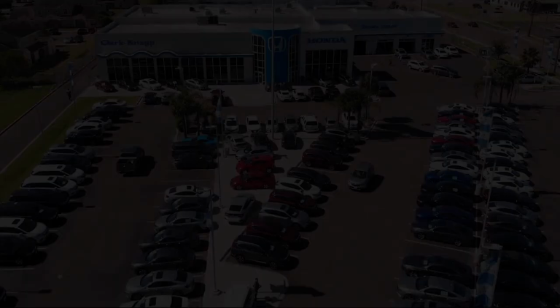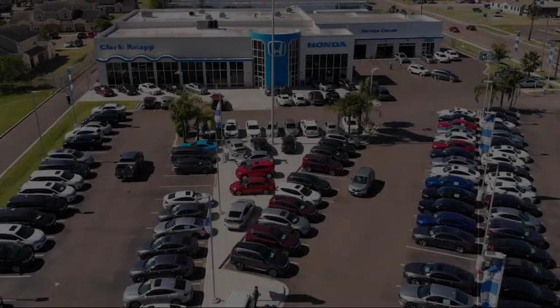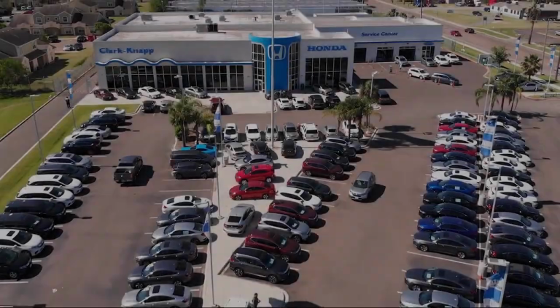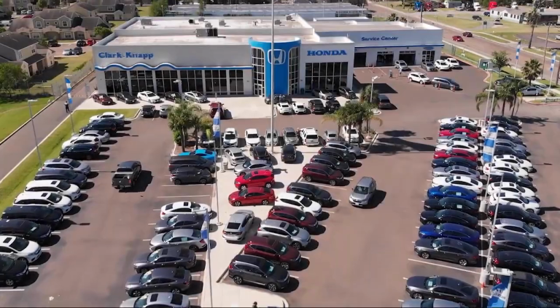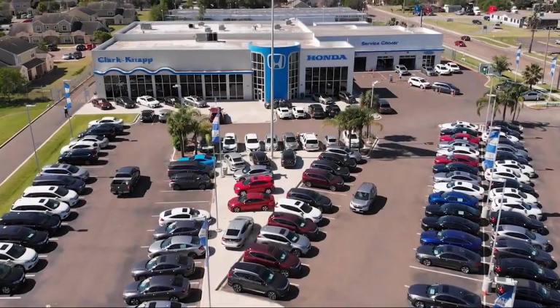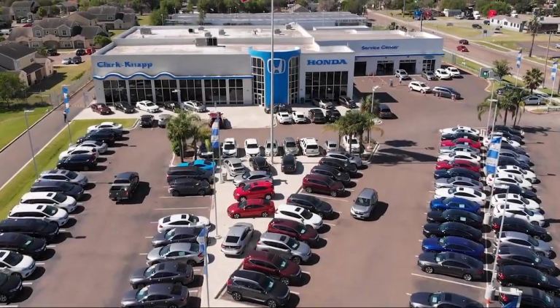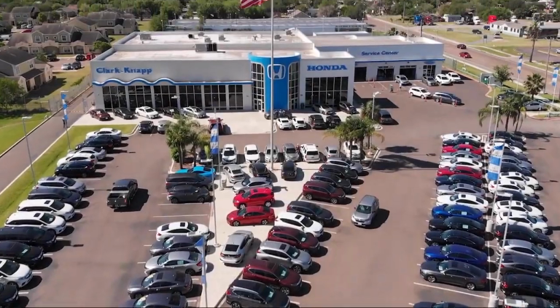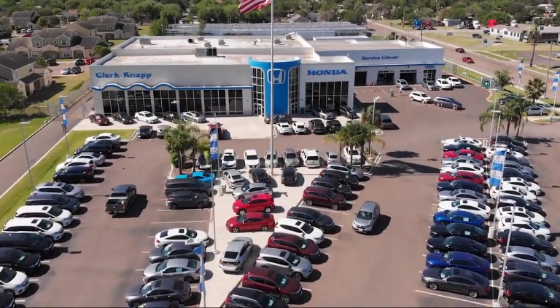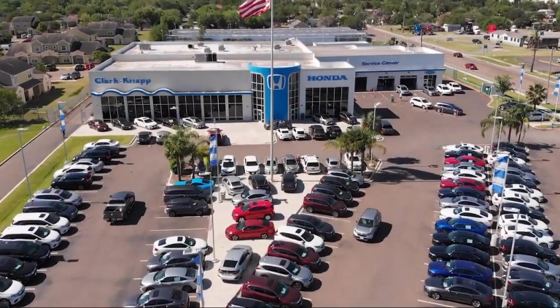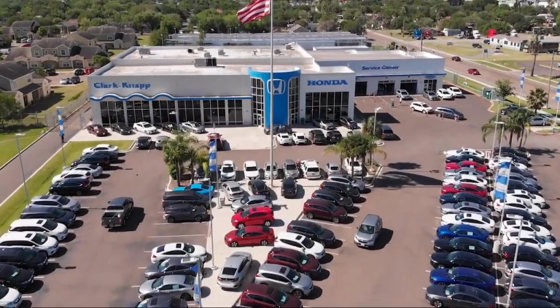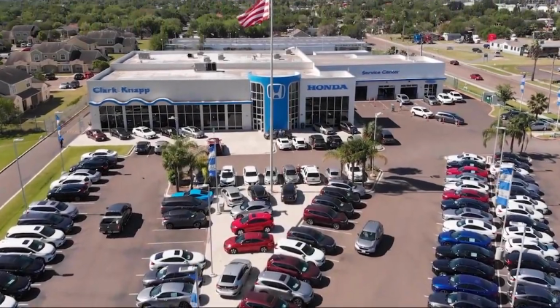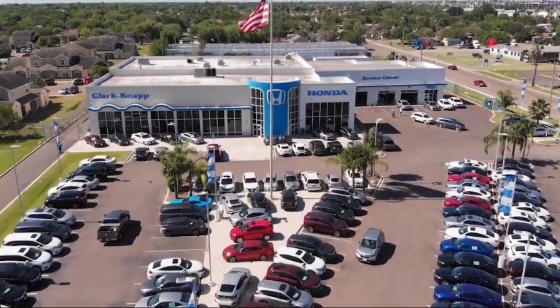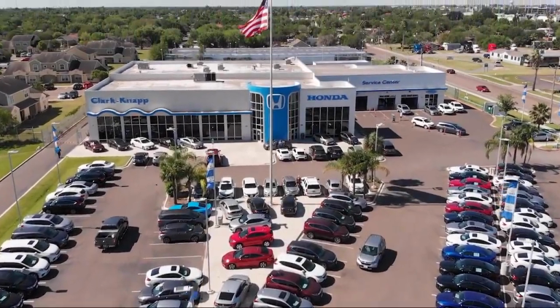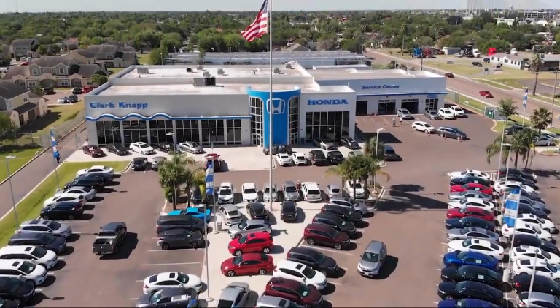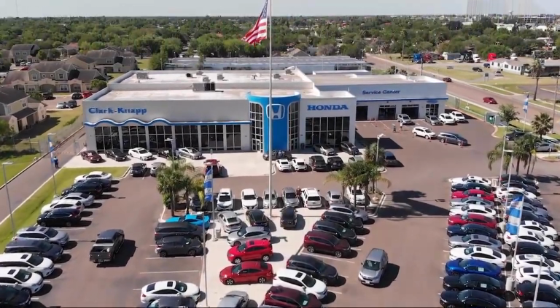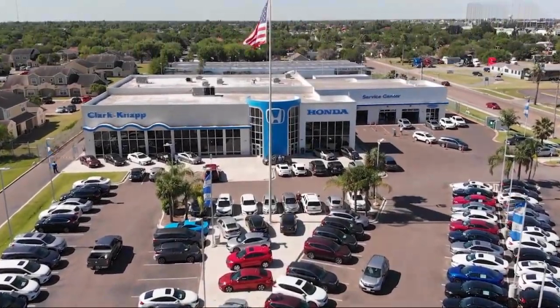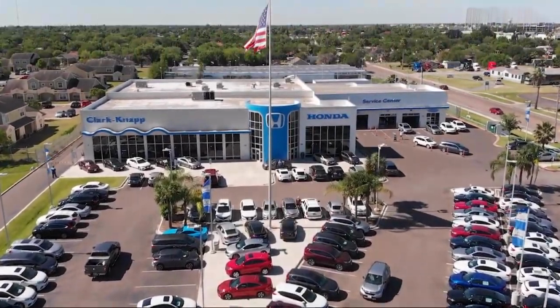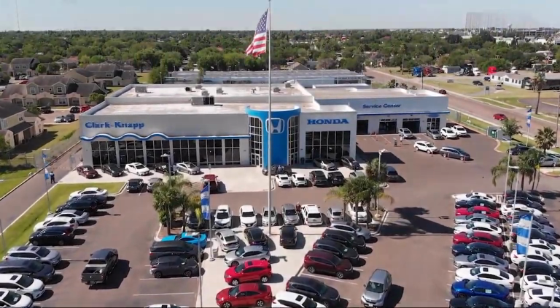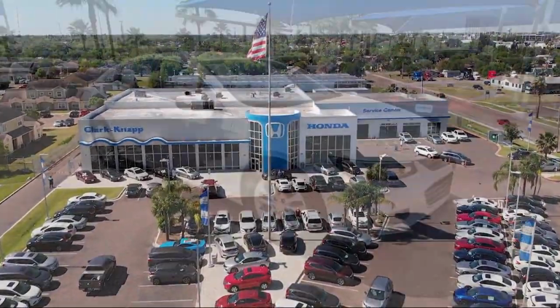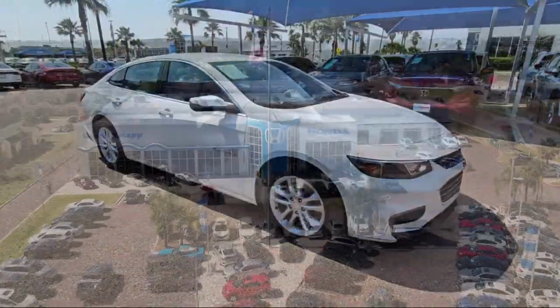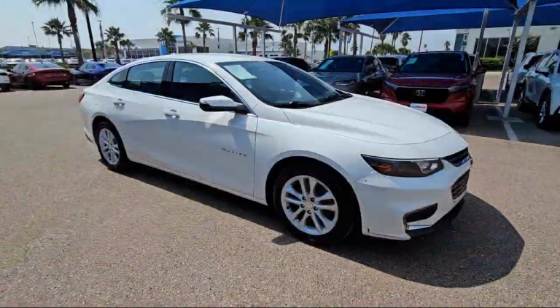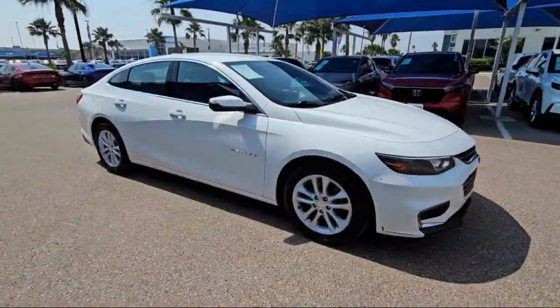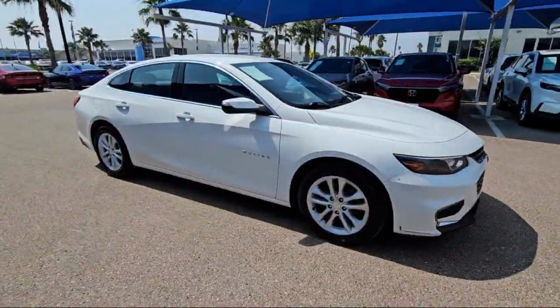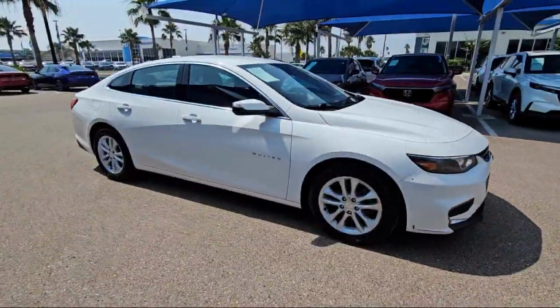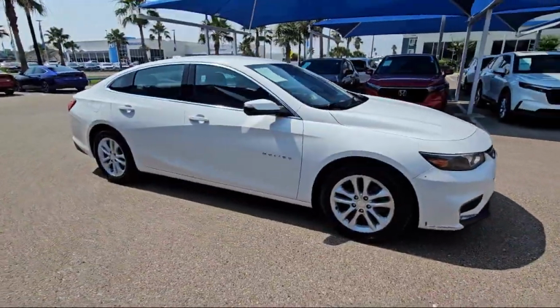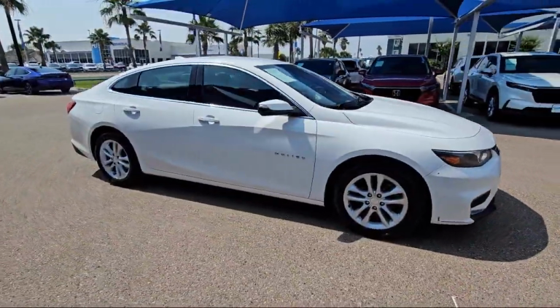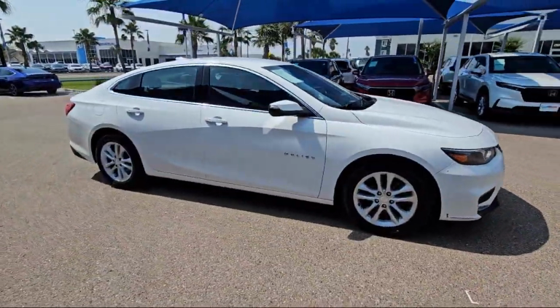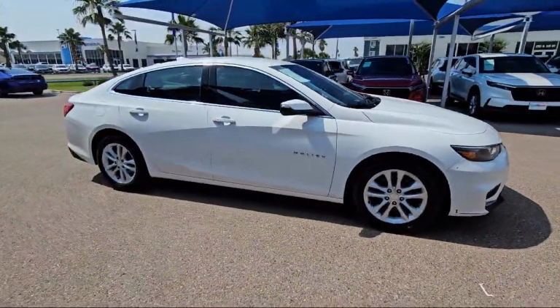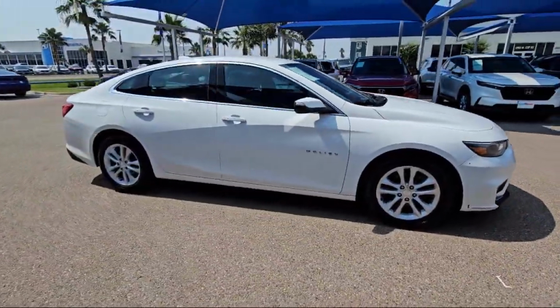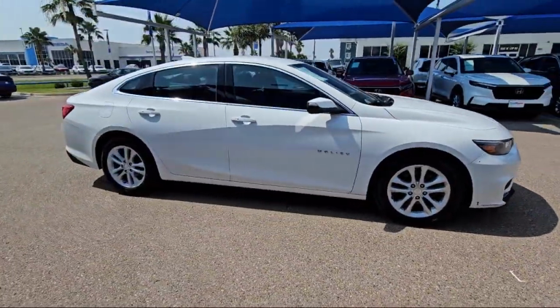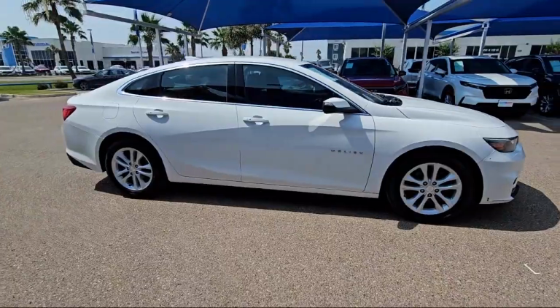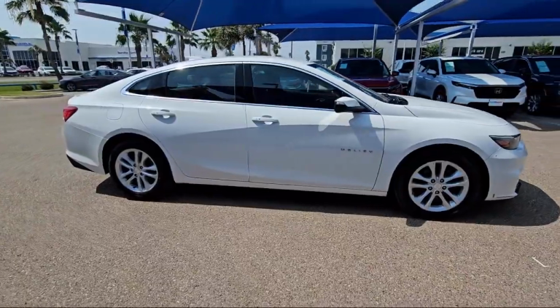Welcome to Clarkknapp Honda, and here's a look at another one of our great vehicles from our inventory.